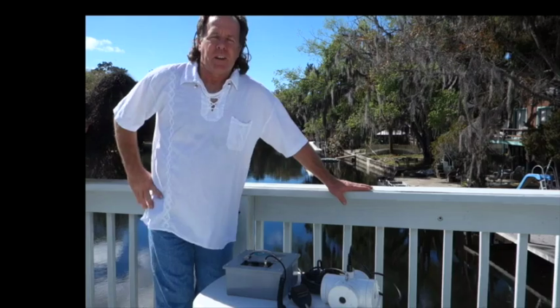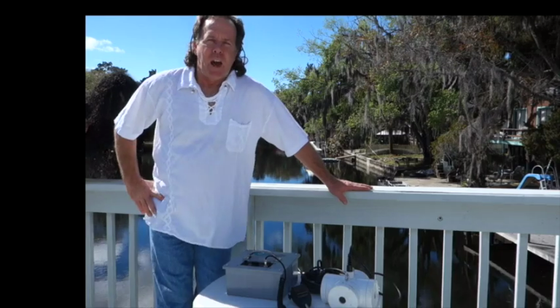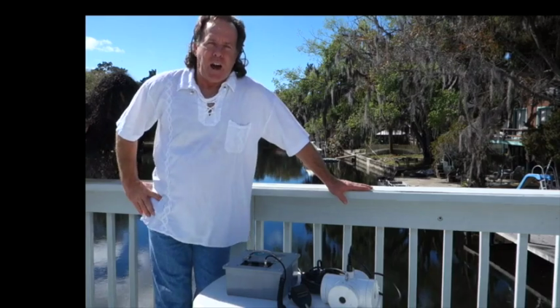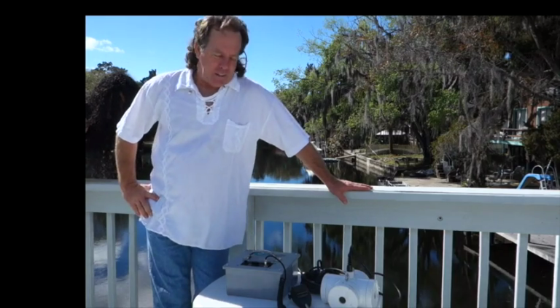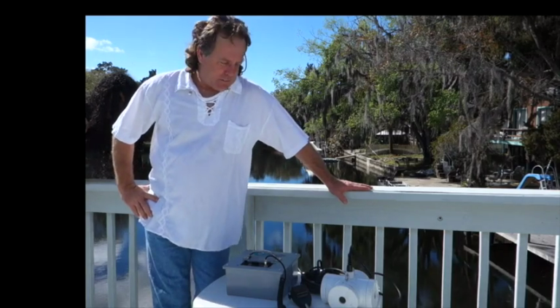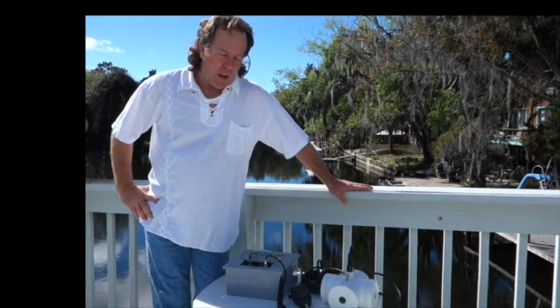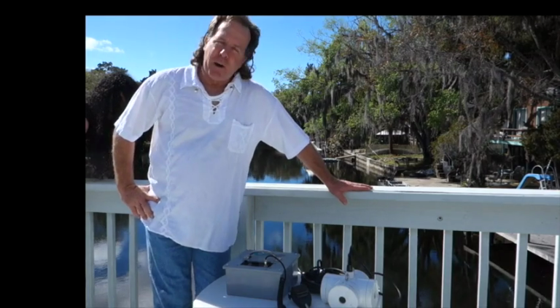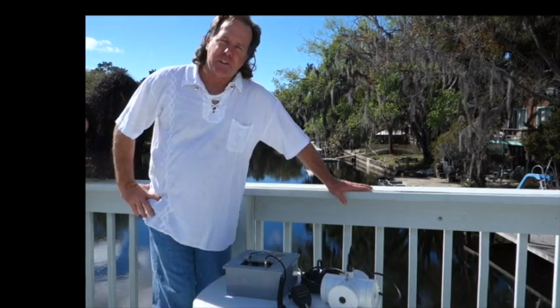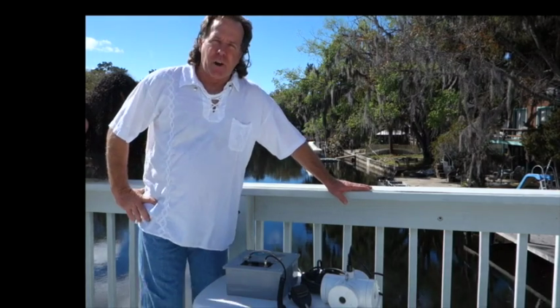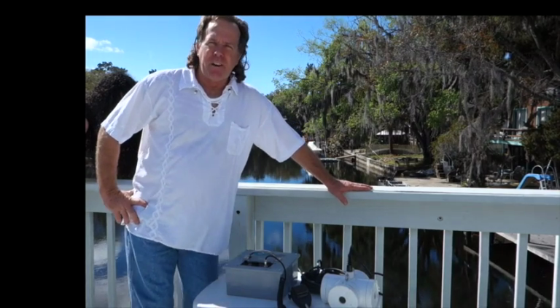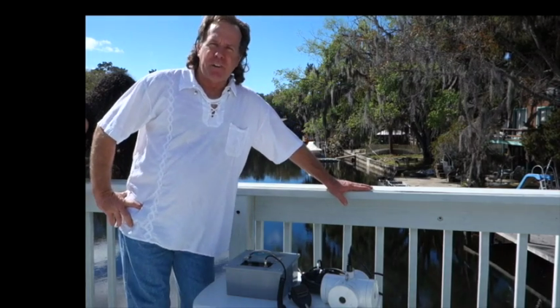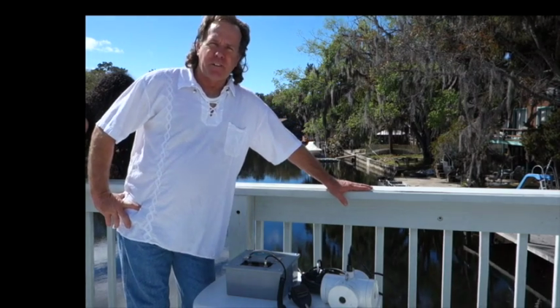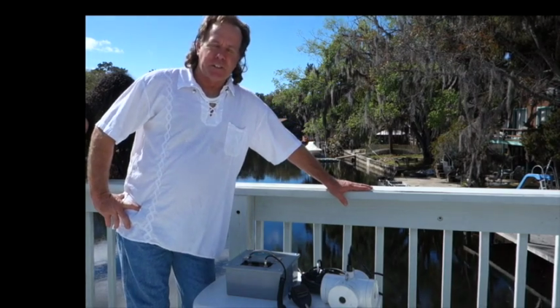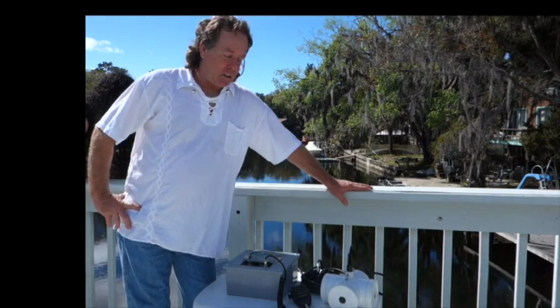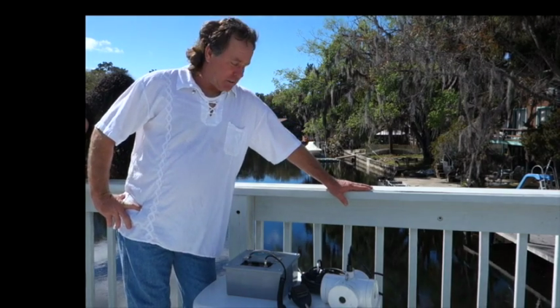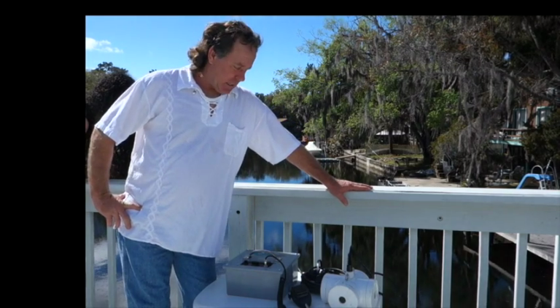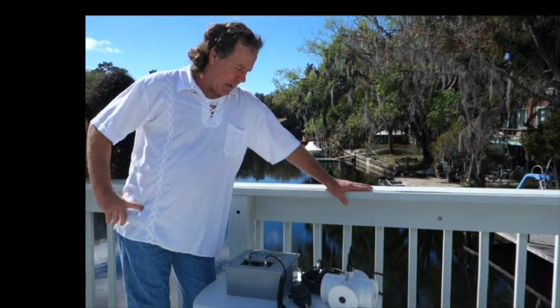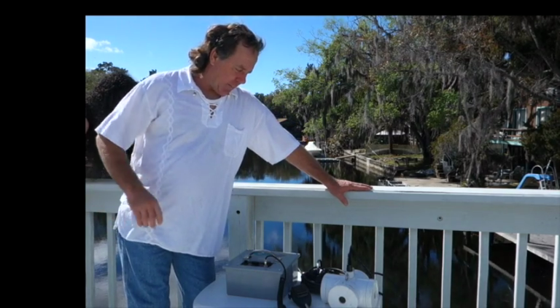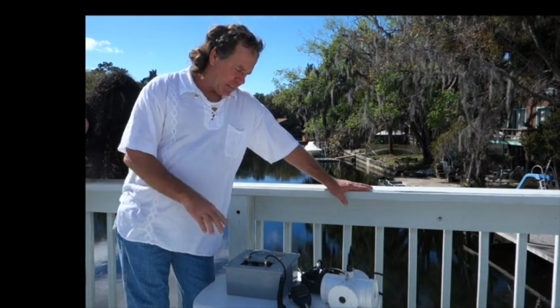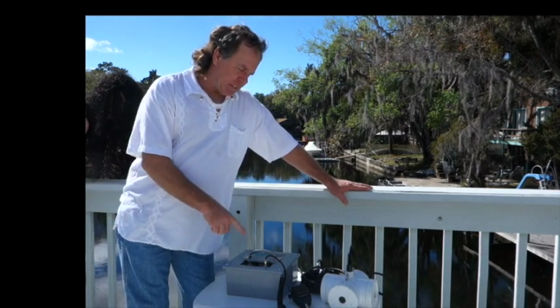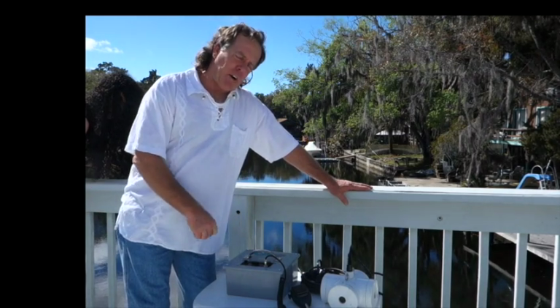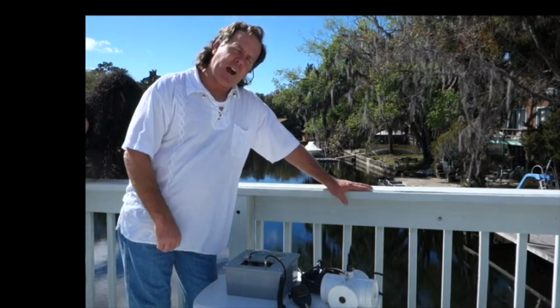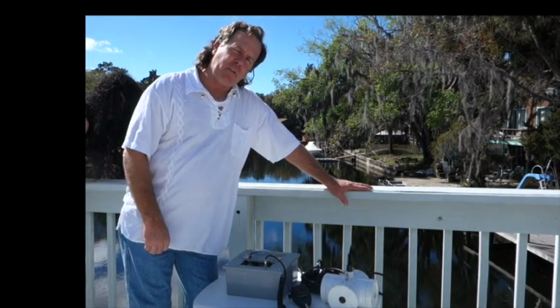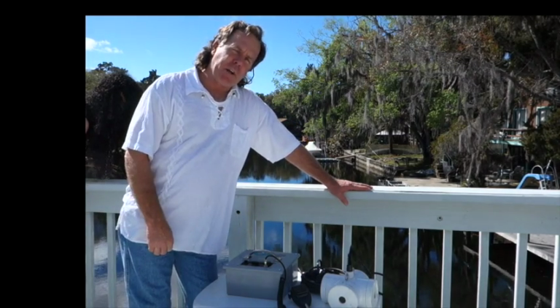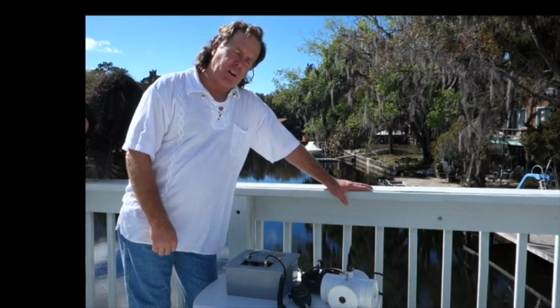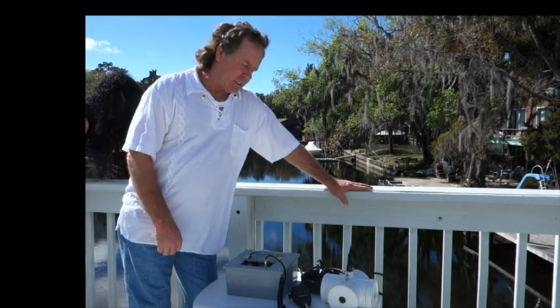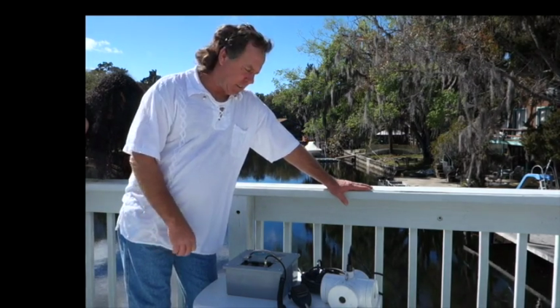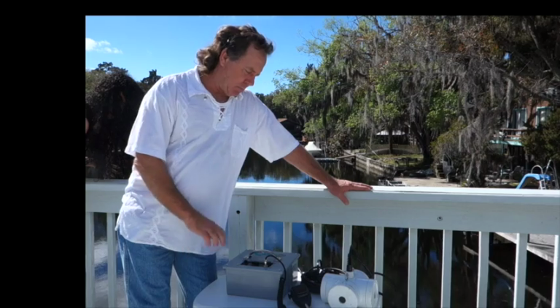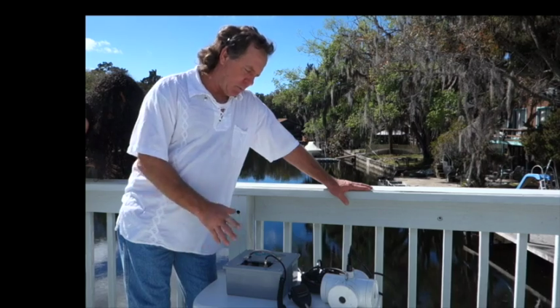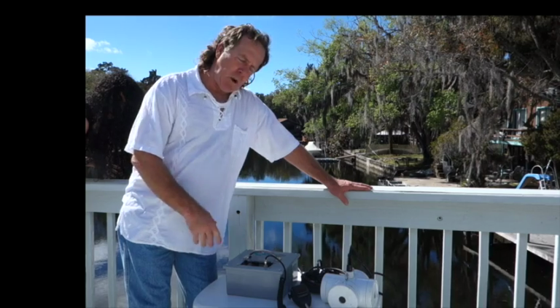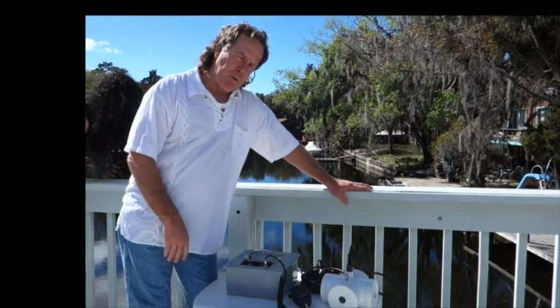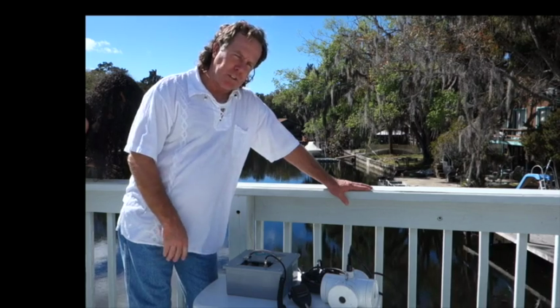Hi, I'm Alan Sherrod, inventor of Skulls, and this is our diver recall system with no music.